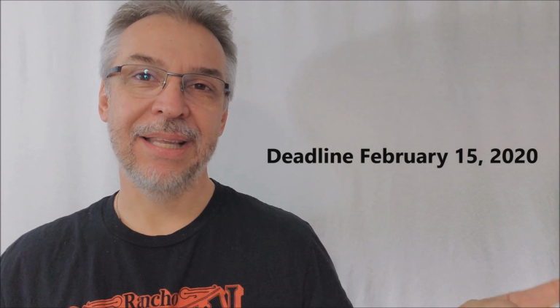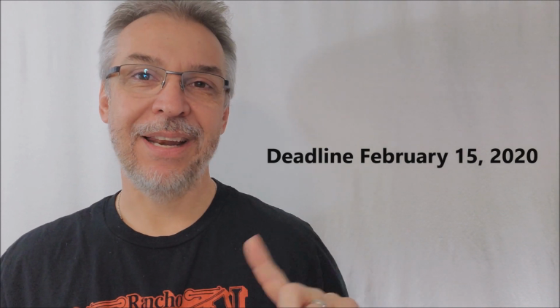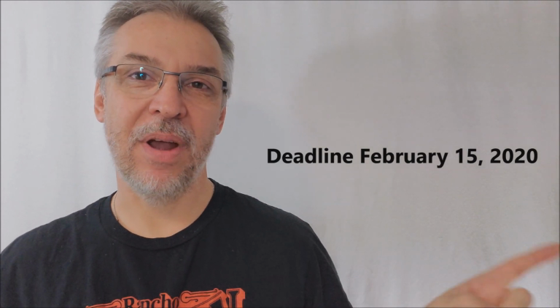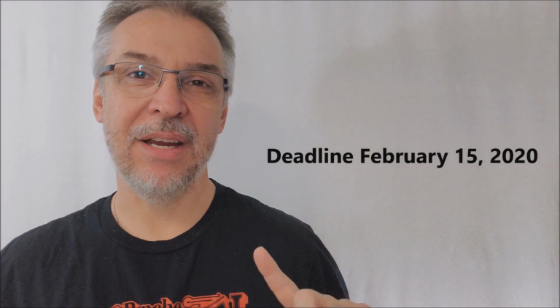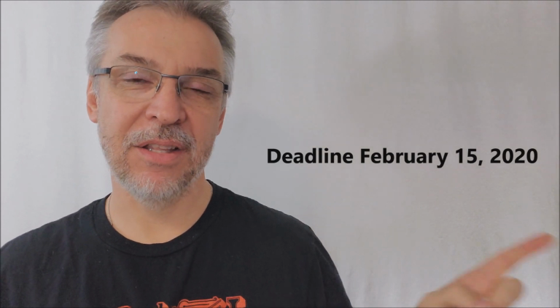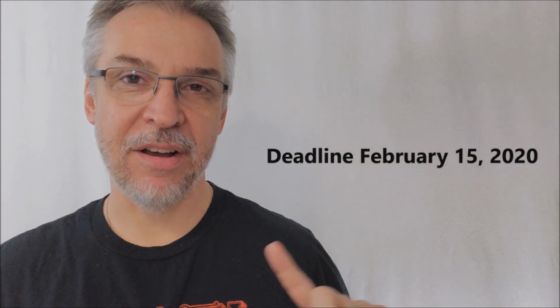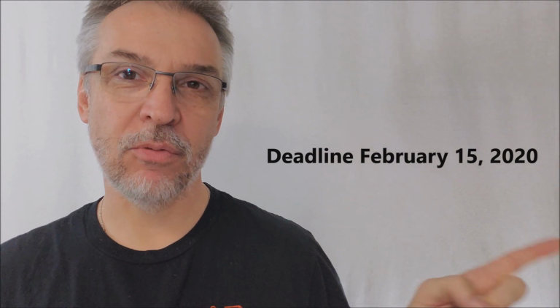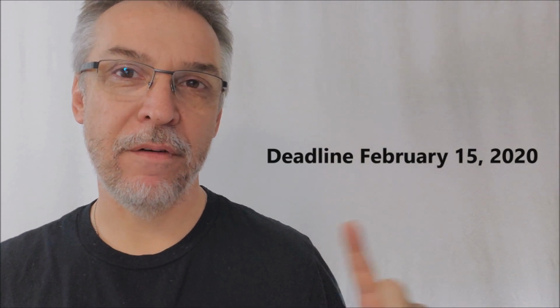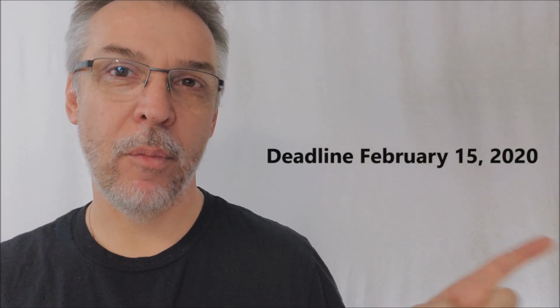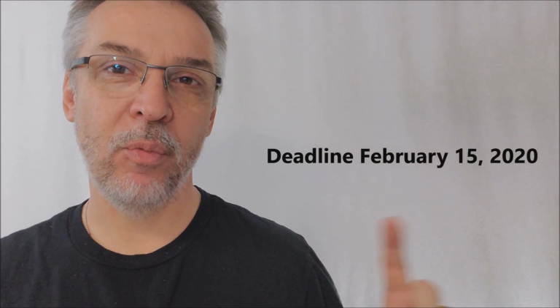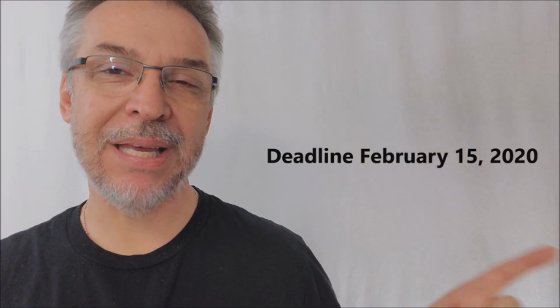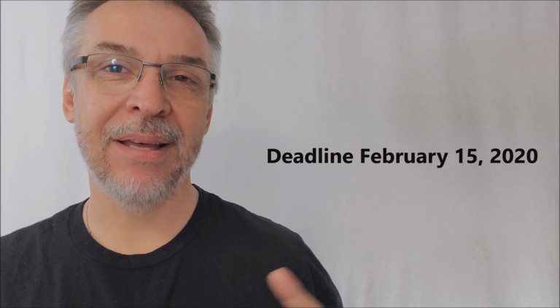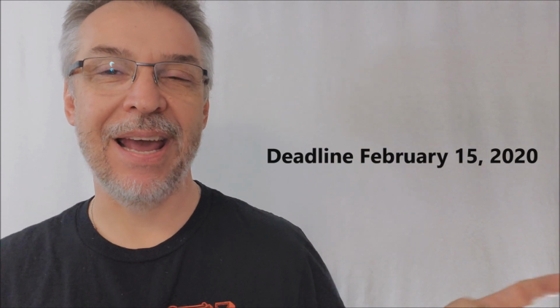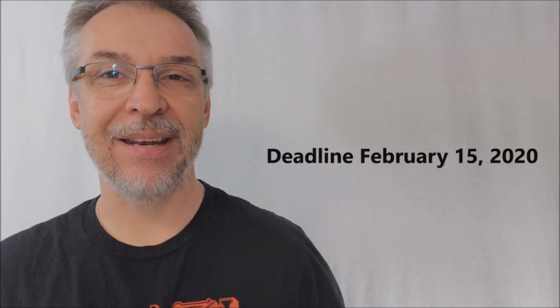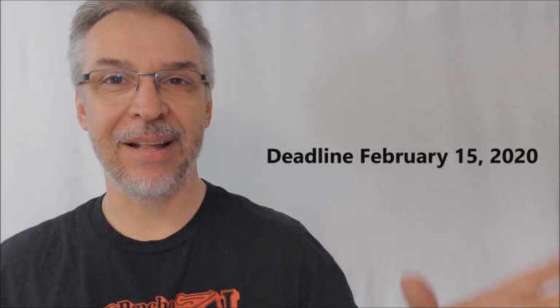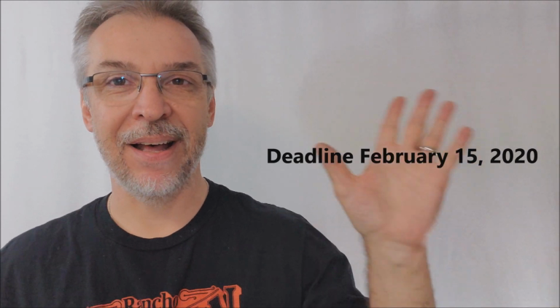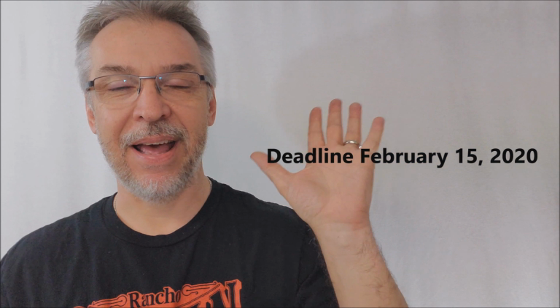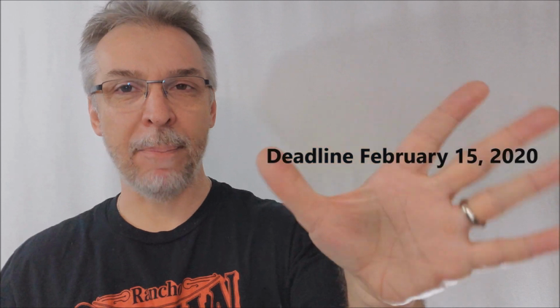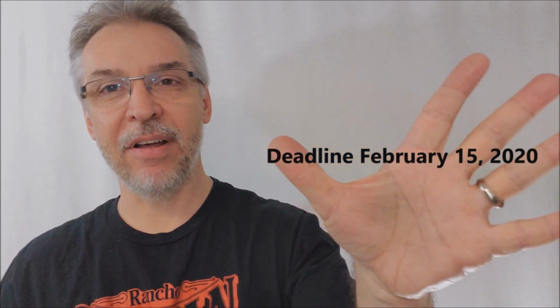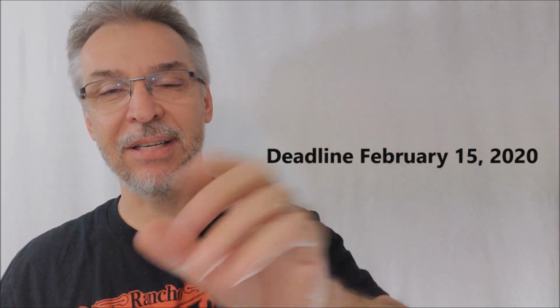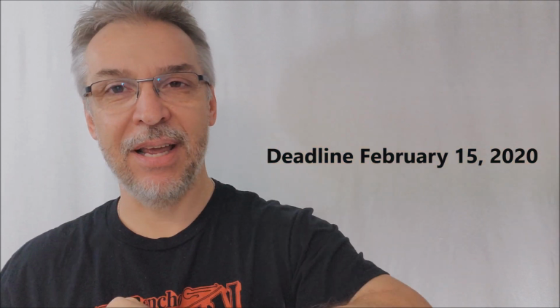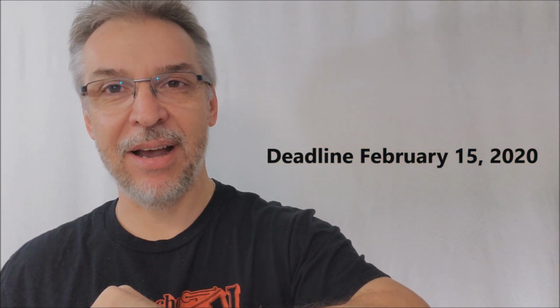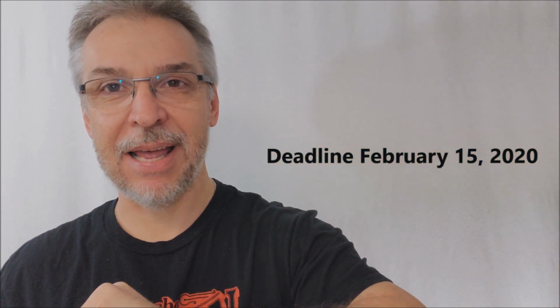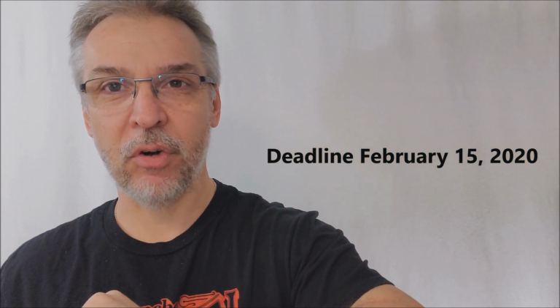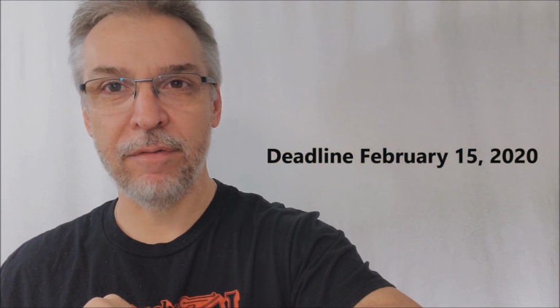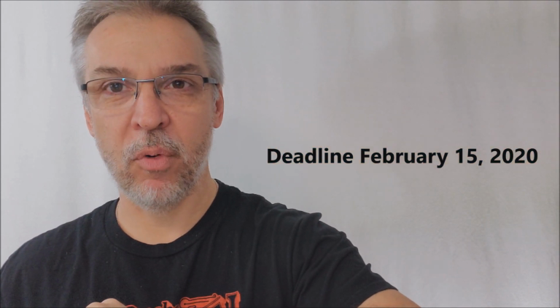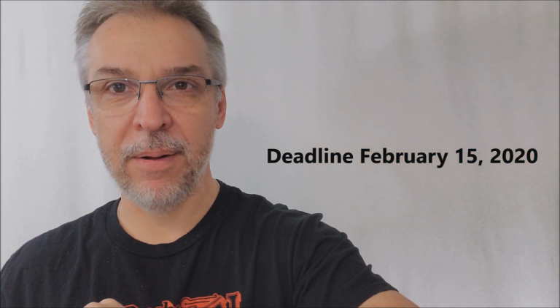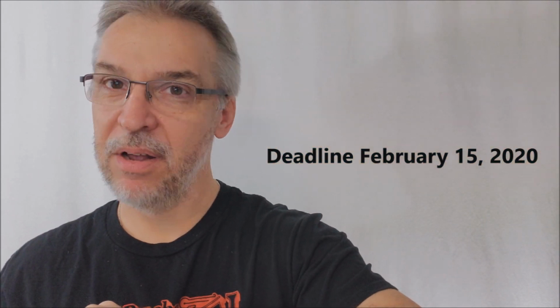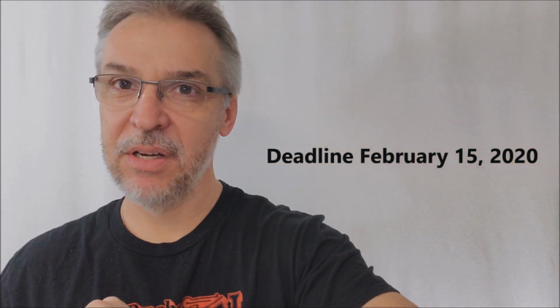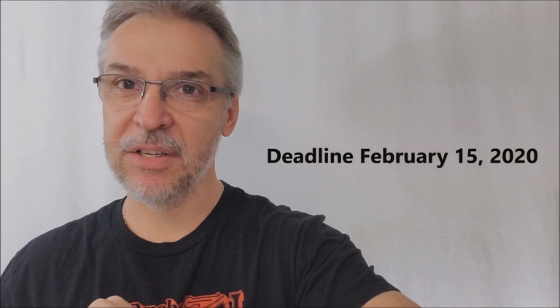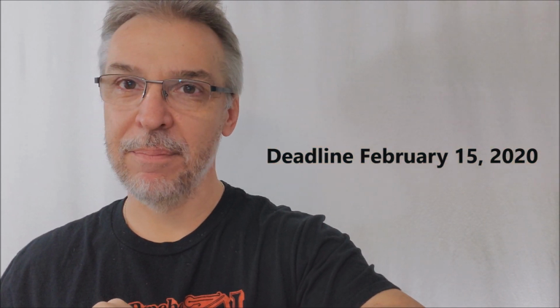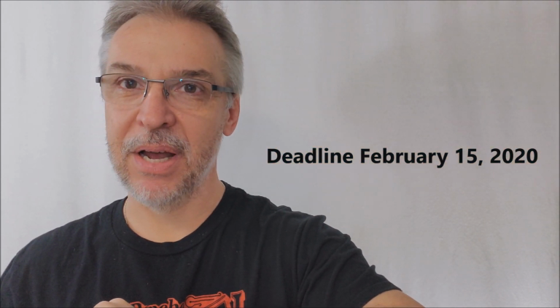The deadline is right here — the contest will run for one week. Happy Valentine's Day, guys. Have a great February. I'll see you next time. Bye.